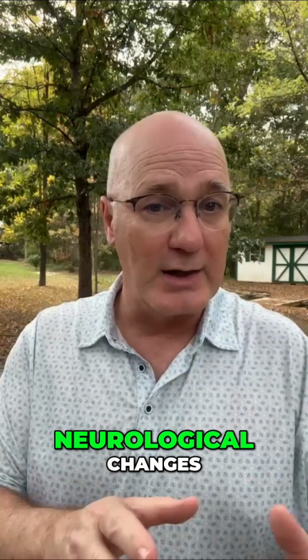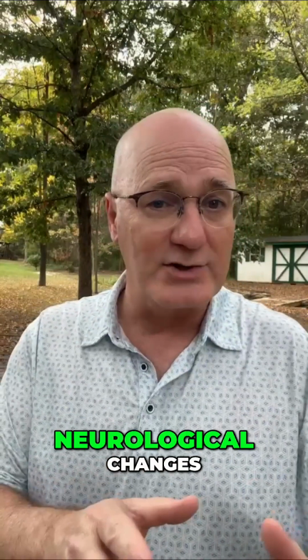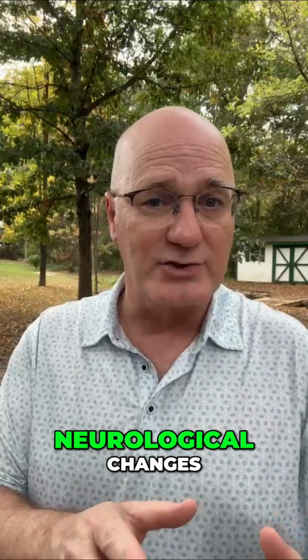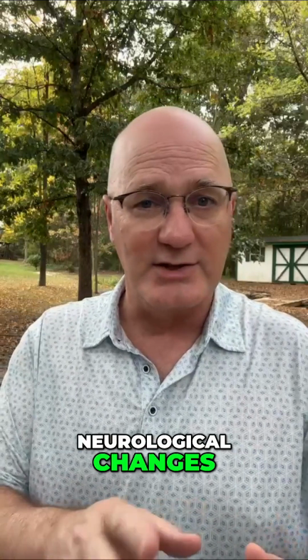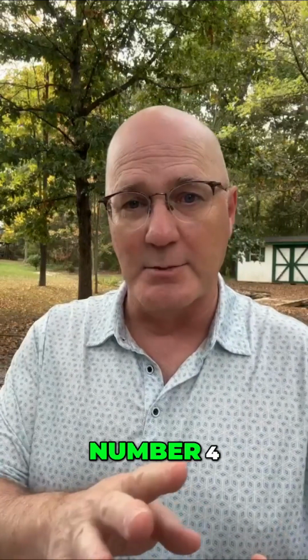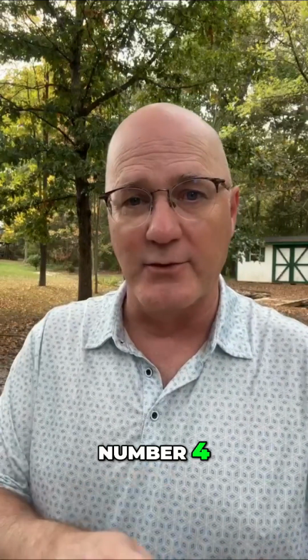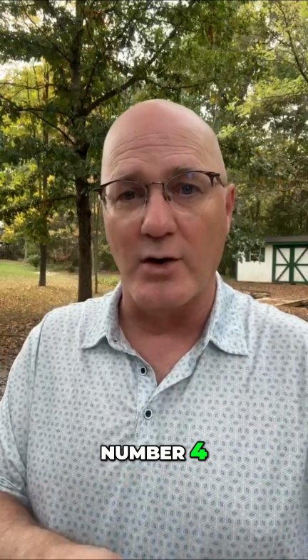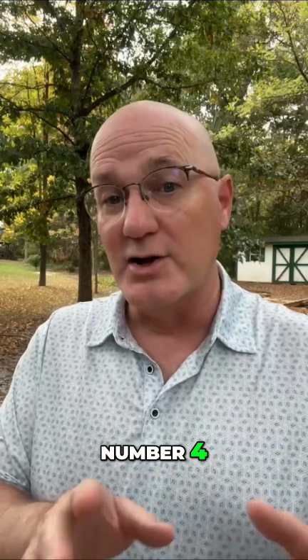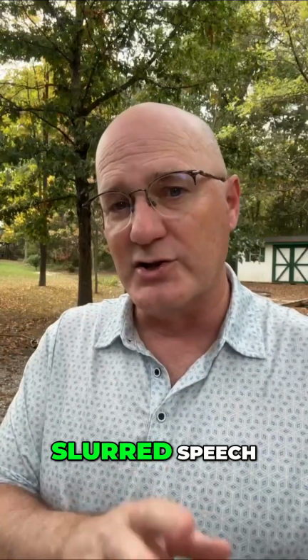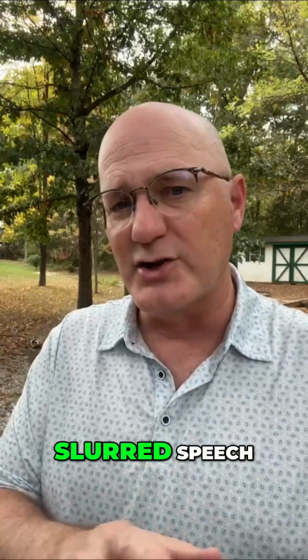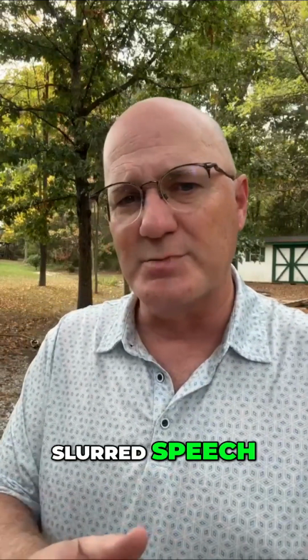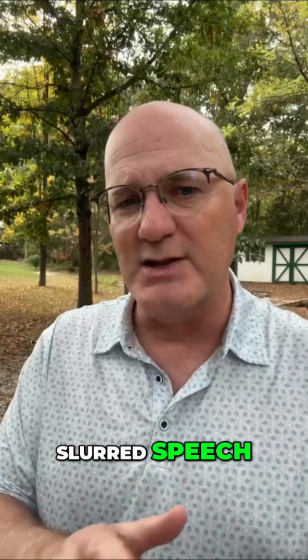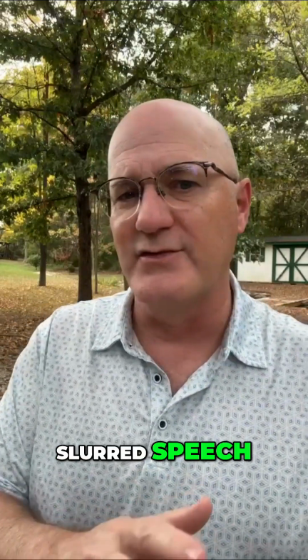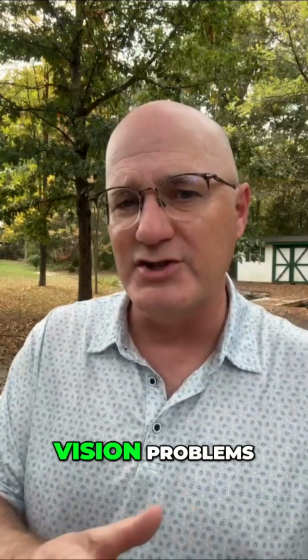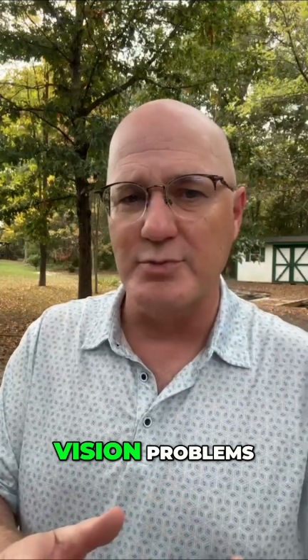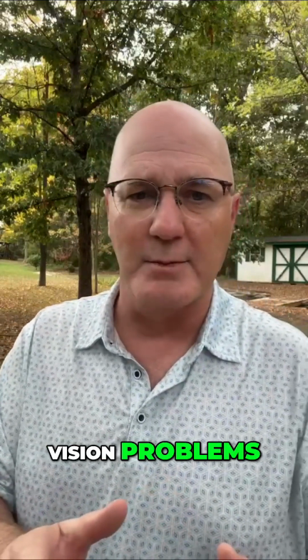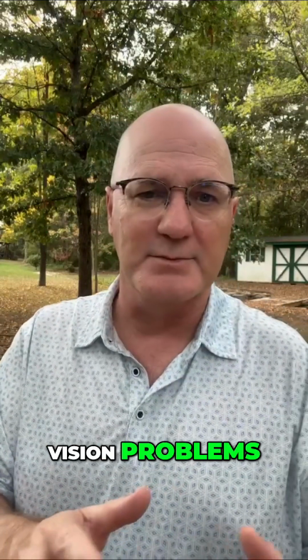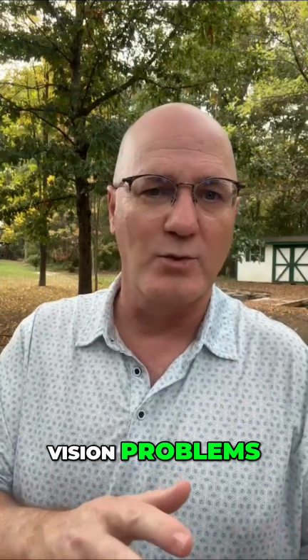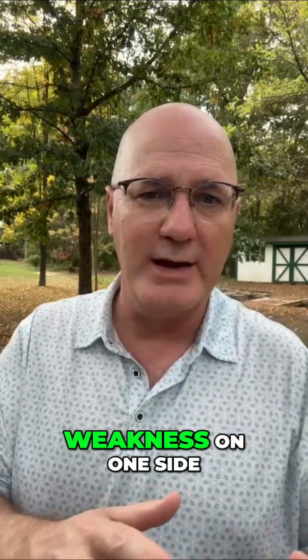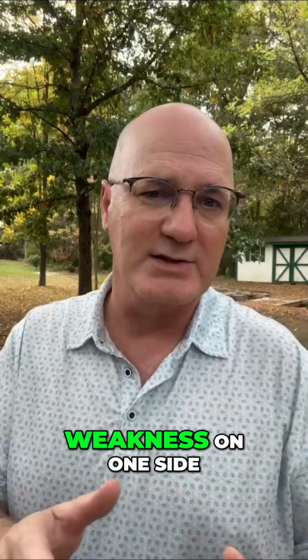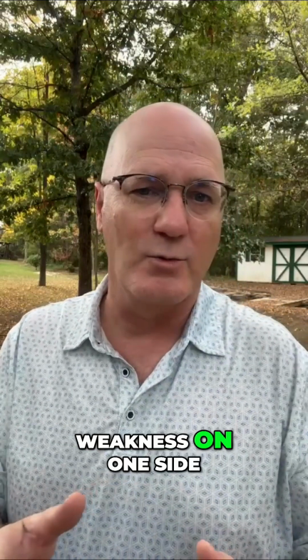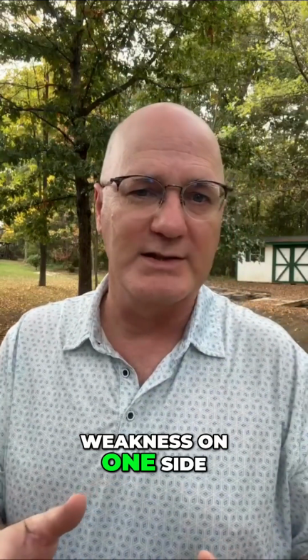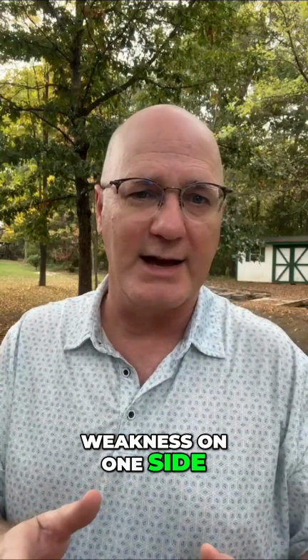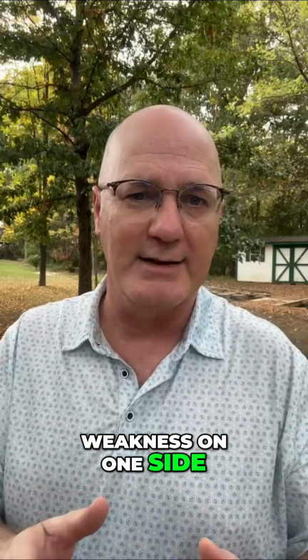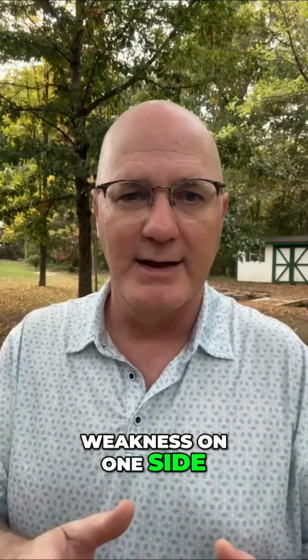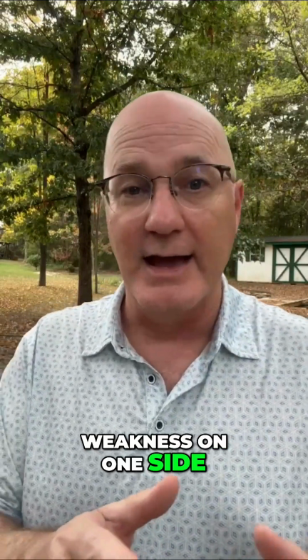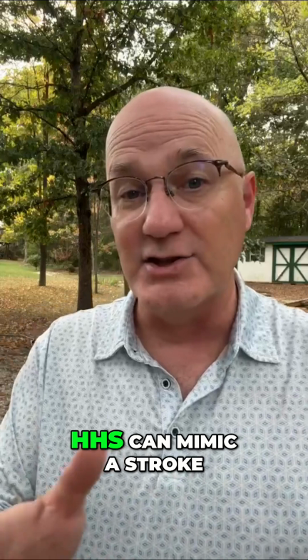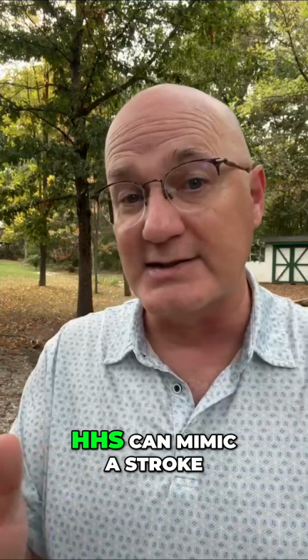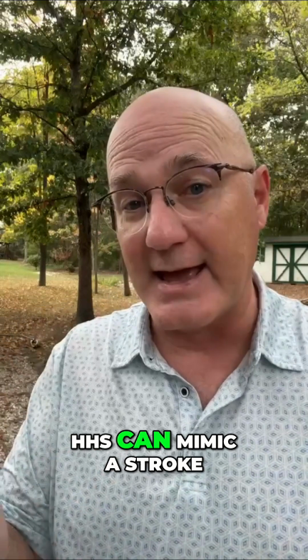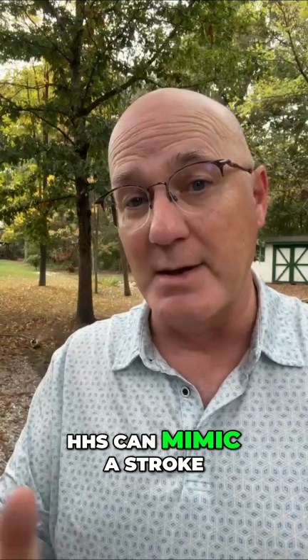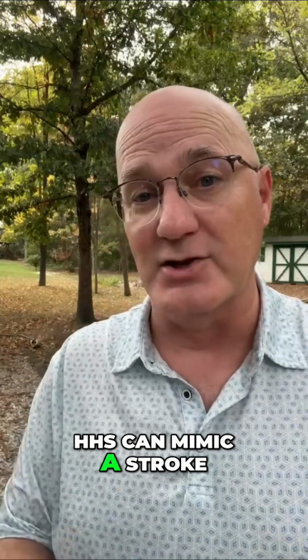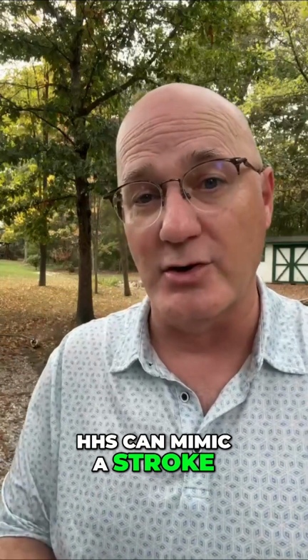Number four: neurological changes — slurred speech, vision problems, weakness on one side. HHS can mimic a stroke.